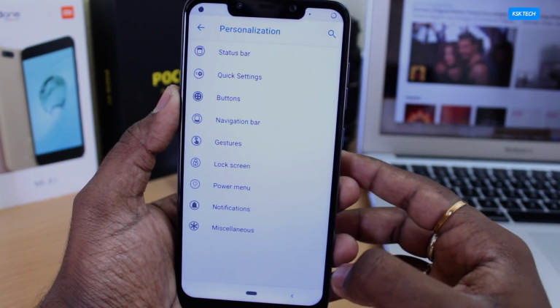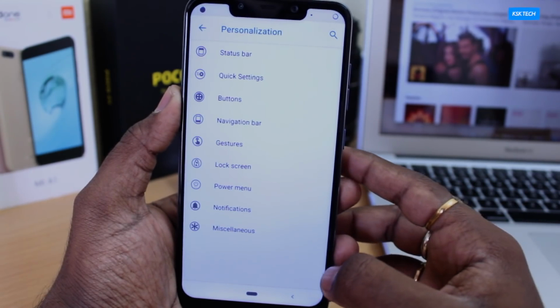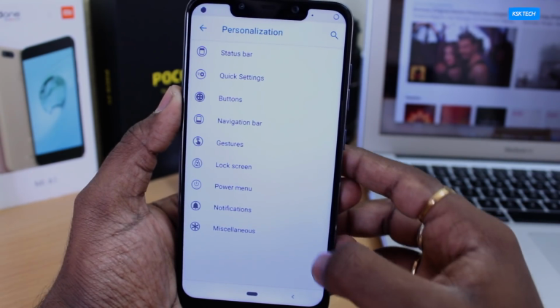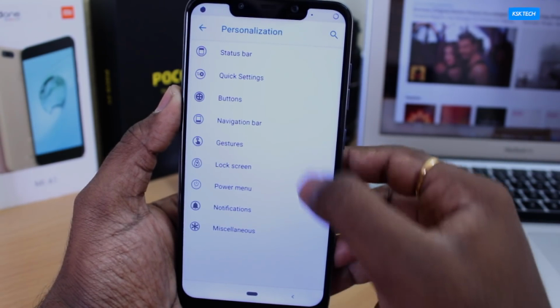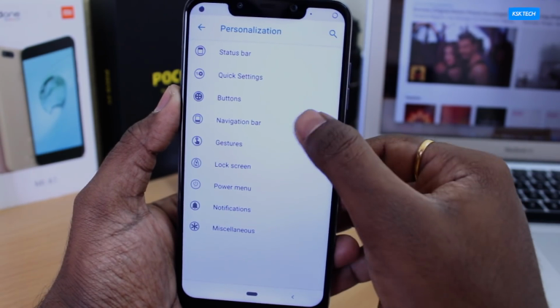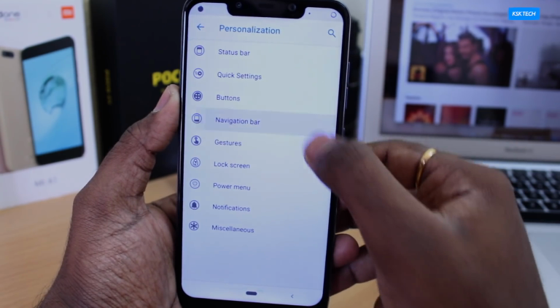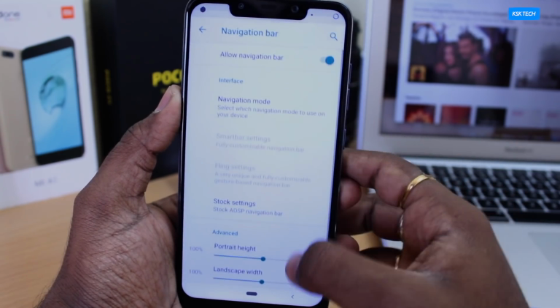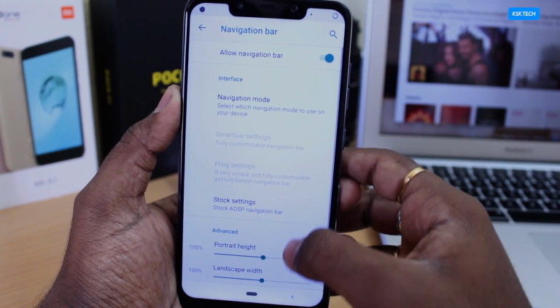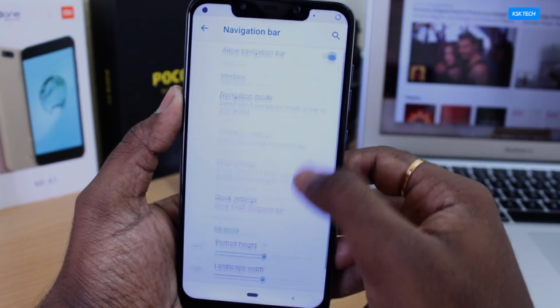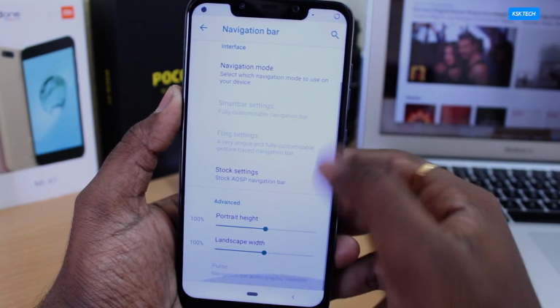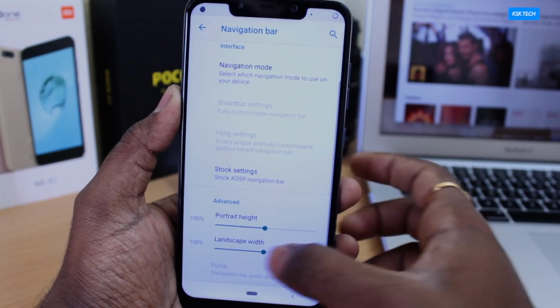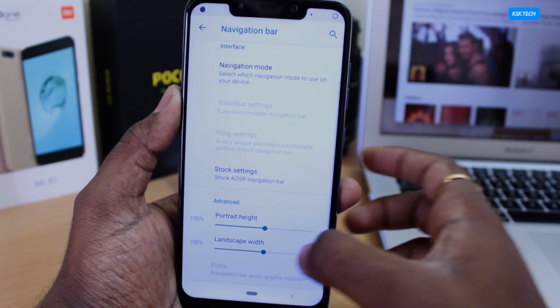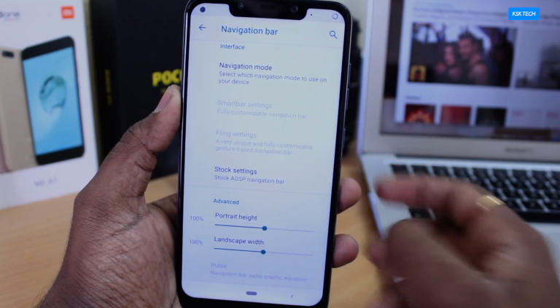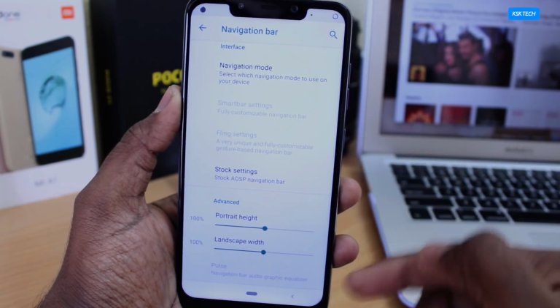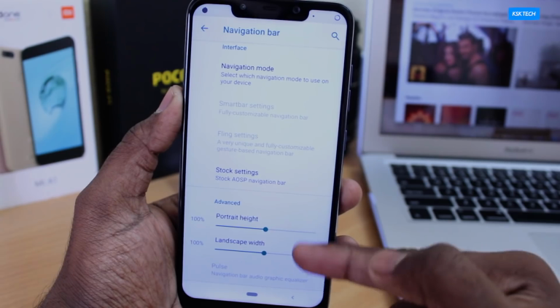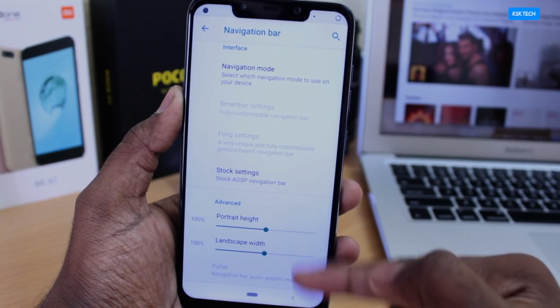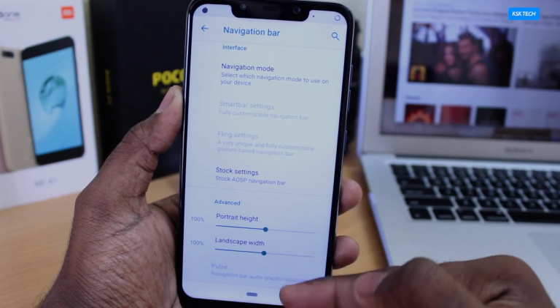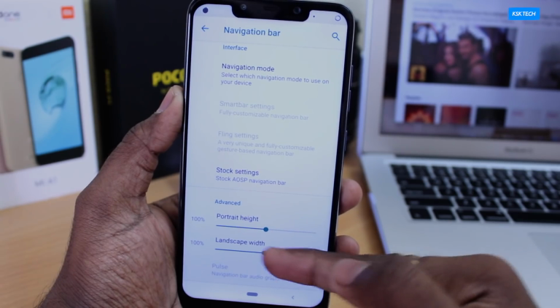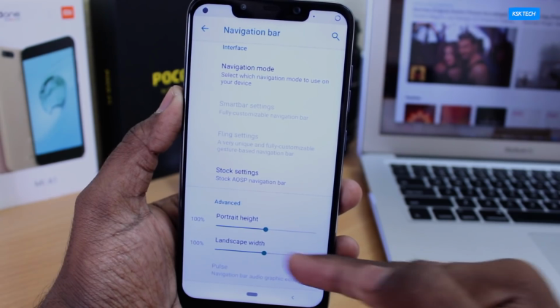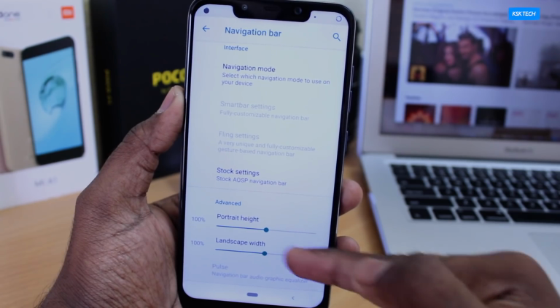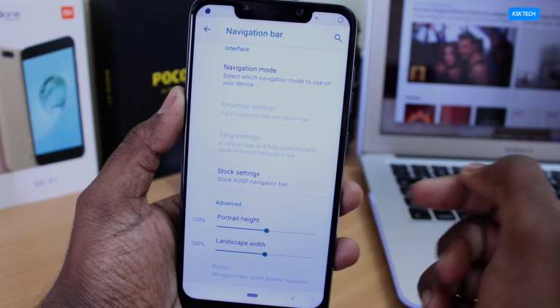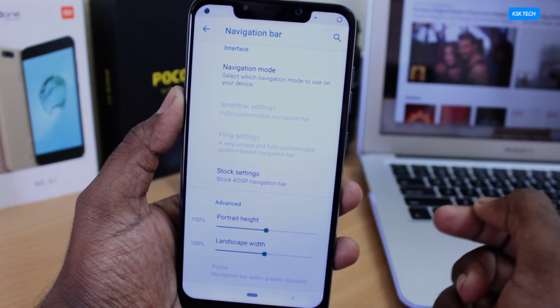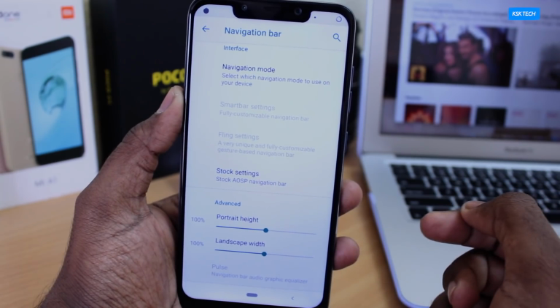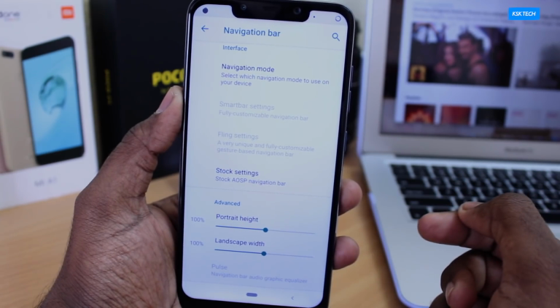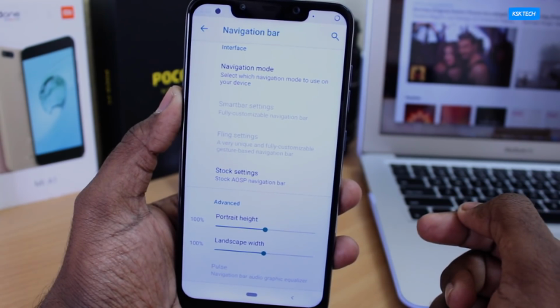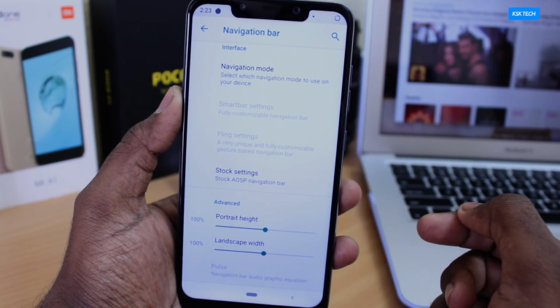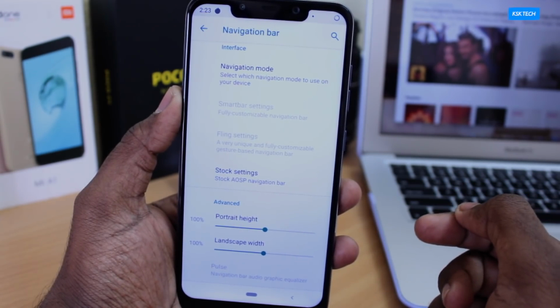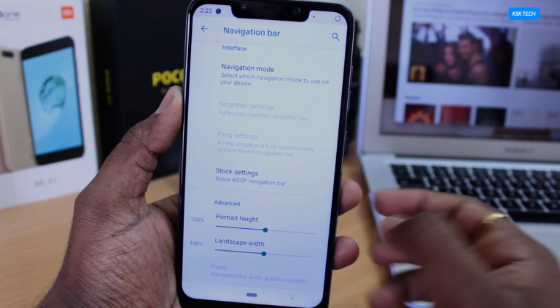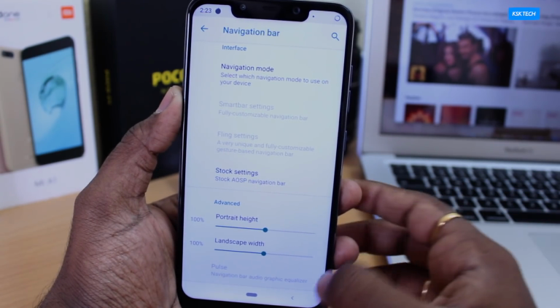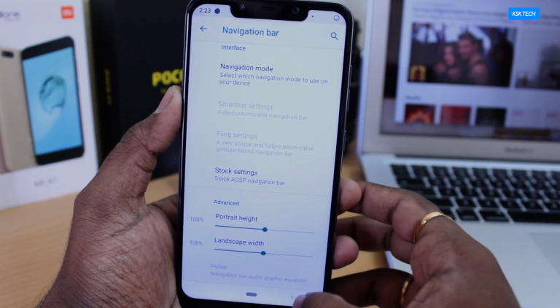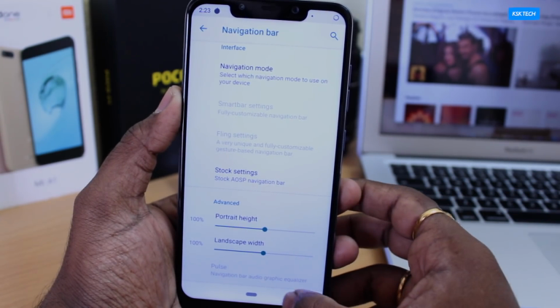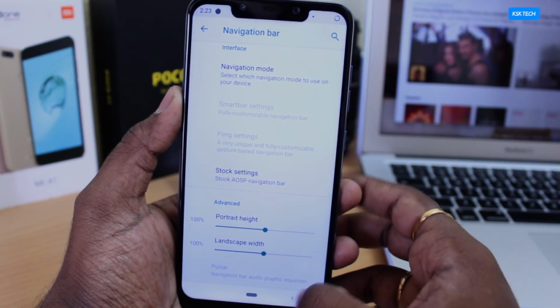Inside the navigation bar under advanced settings, I can change the size of the navigation bar by adjusting the parameter values.